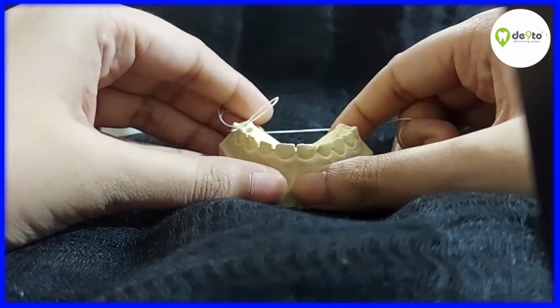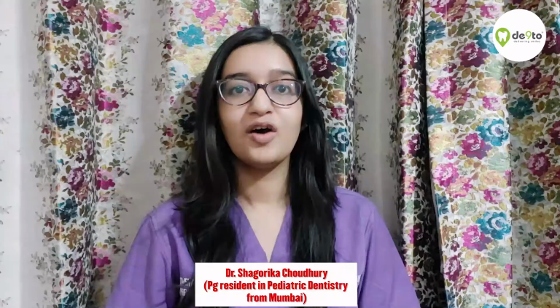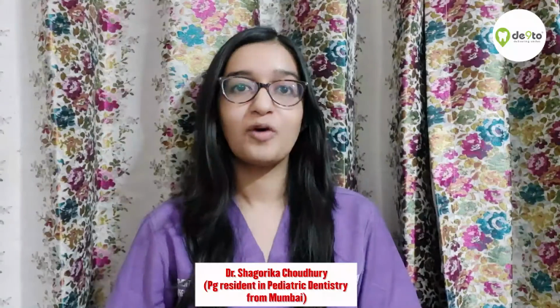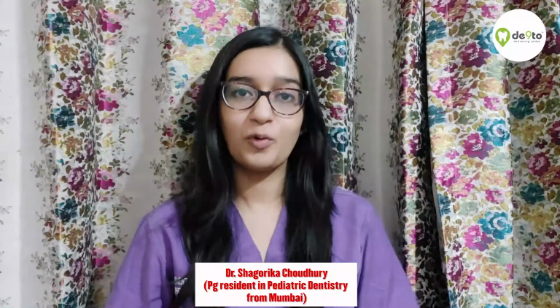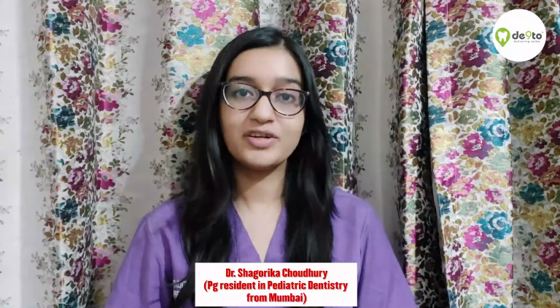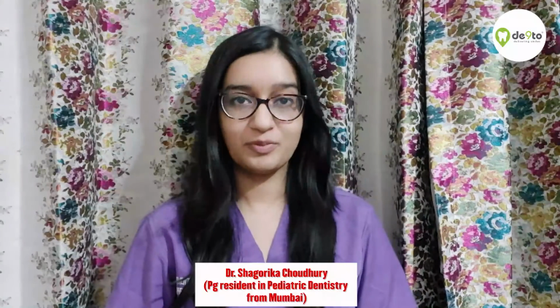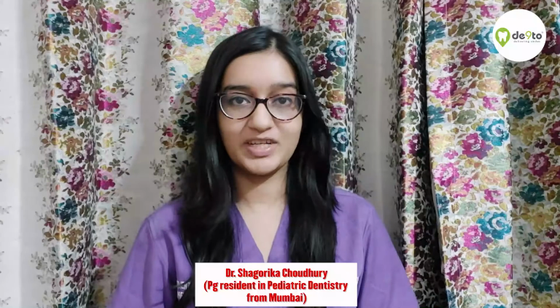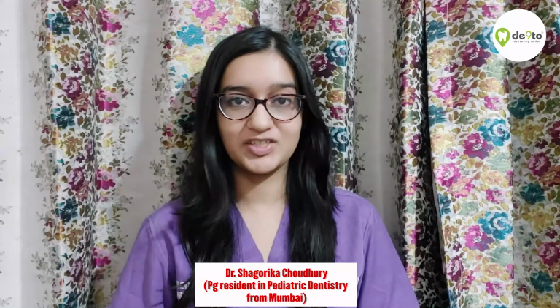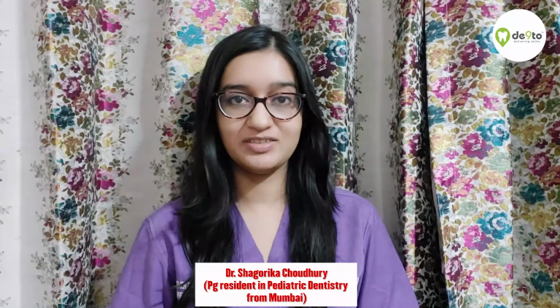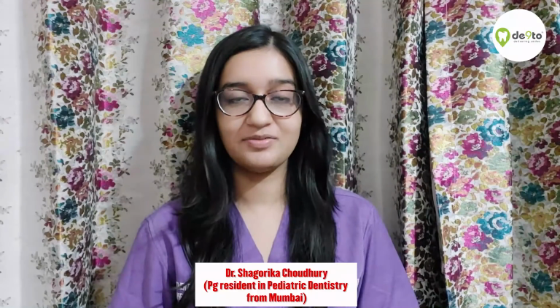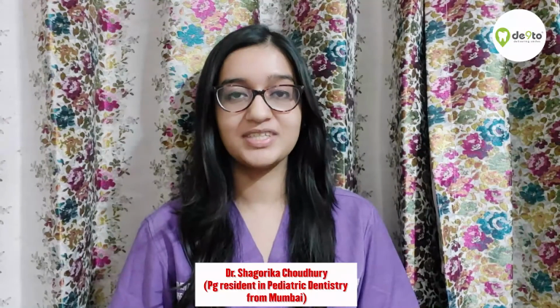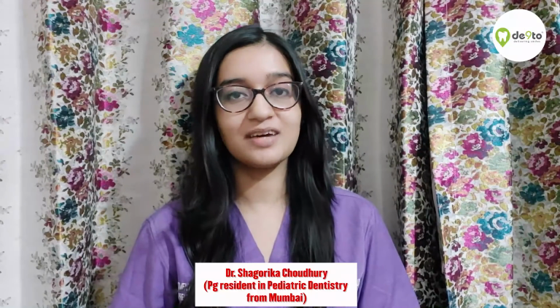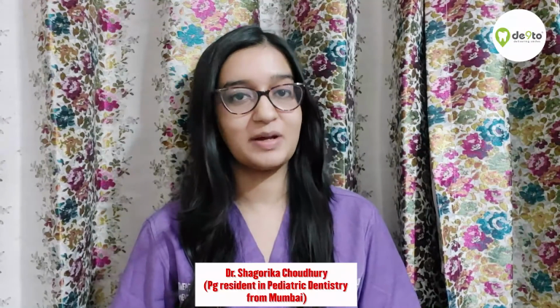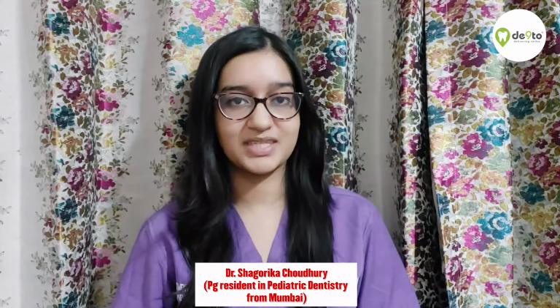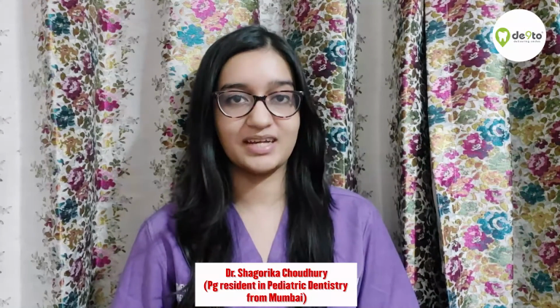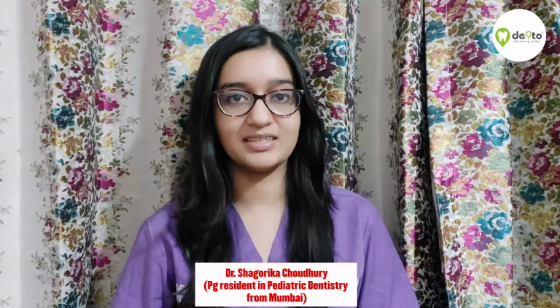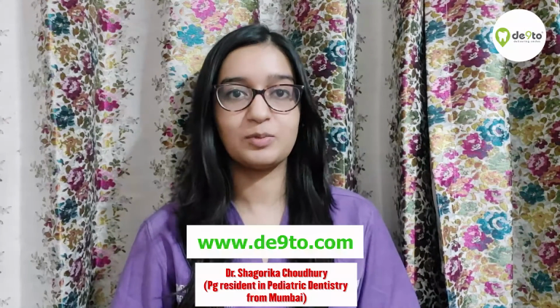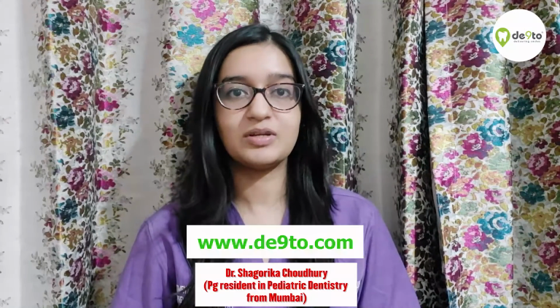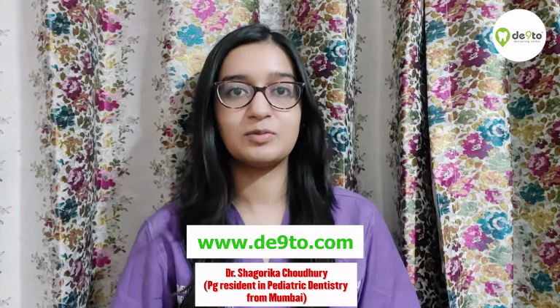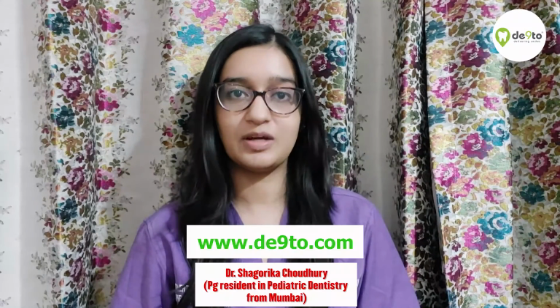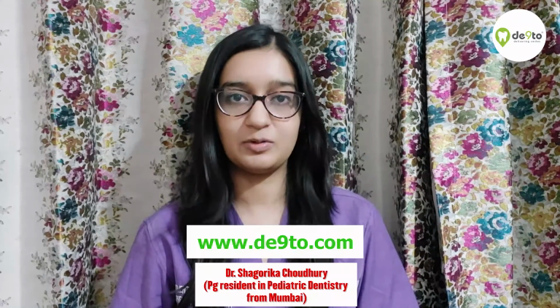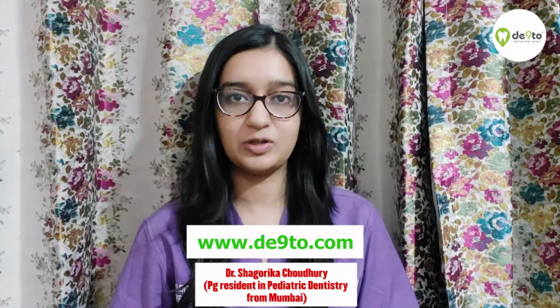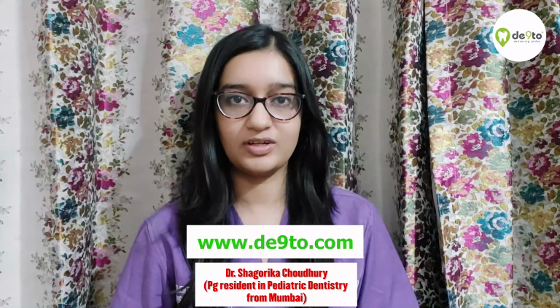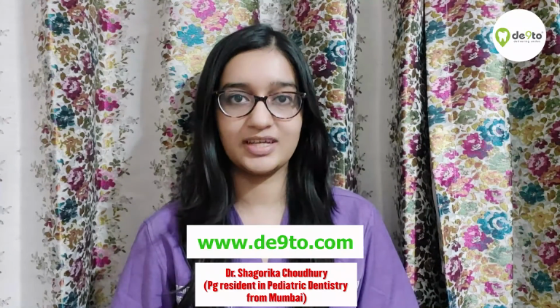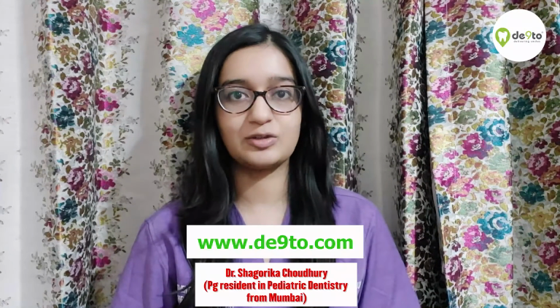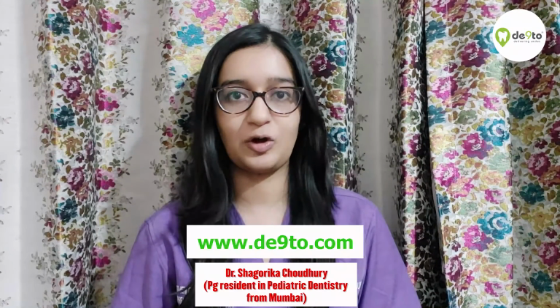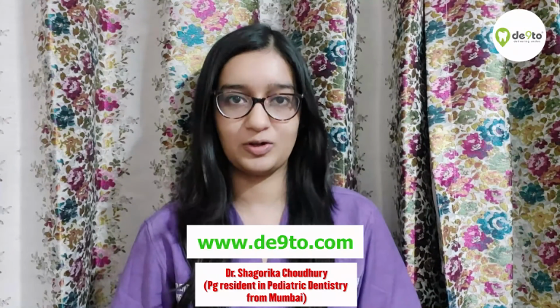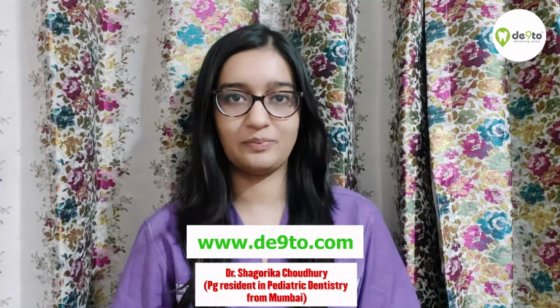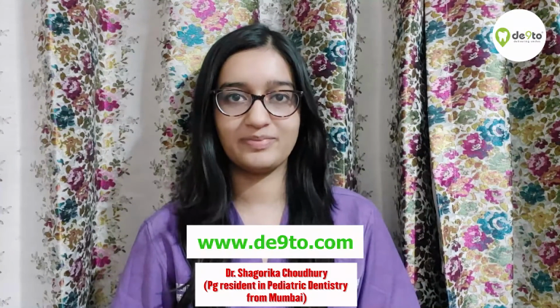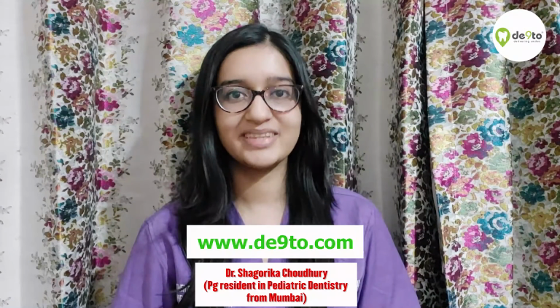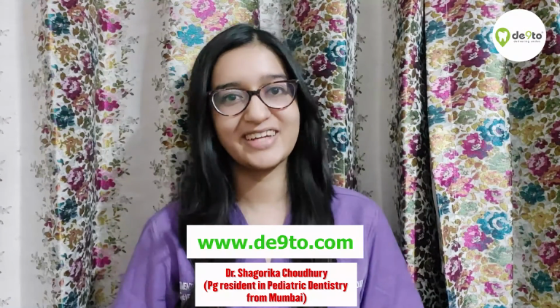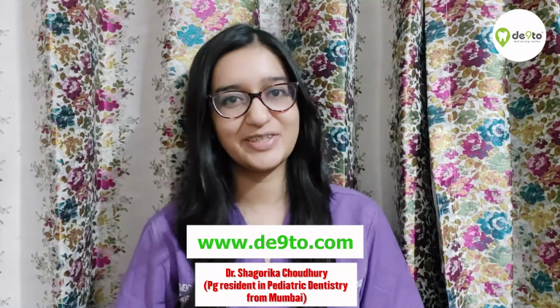For more information, visit our website www.dento.com. Thank you.